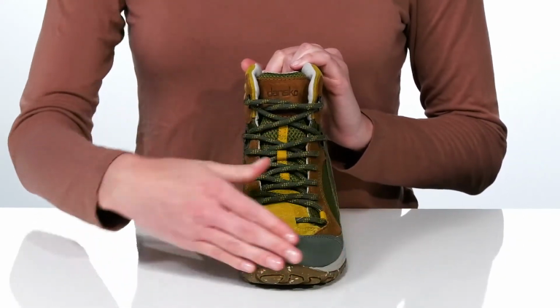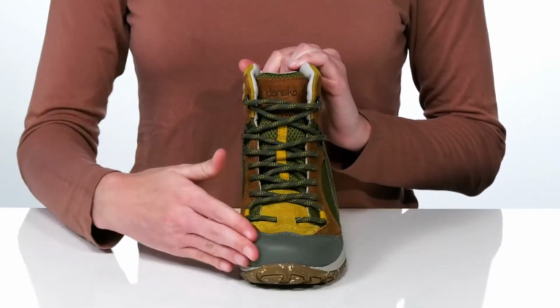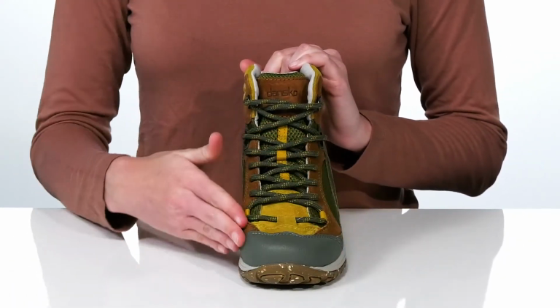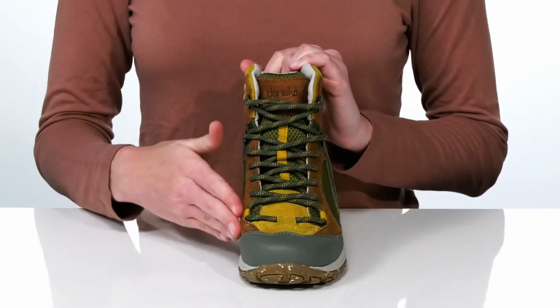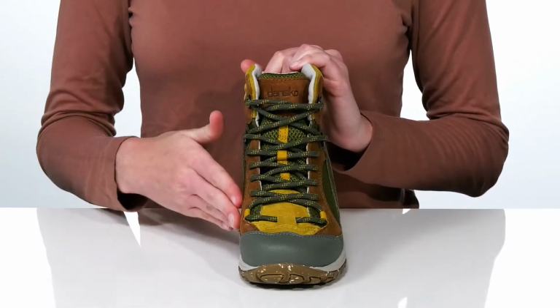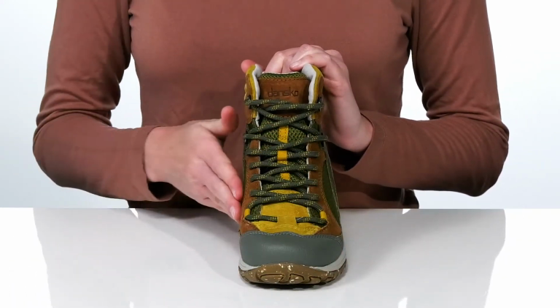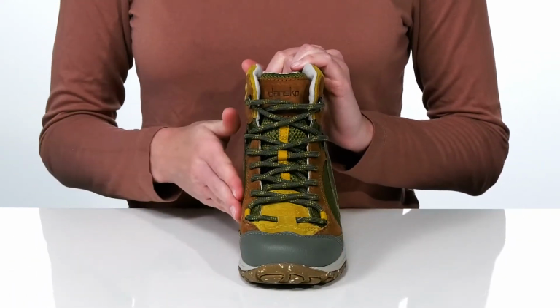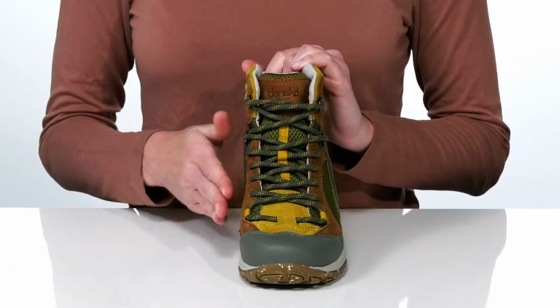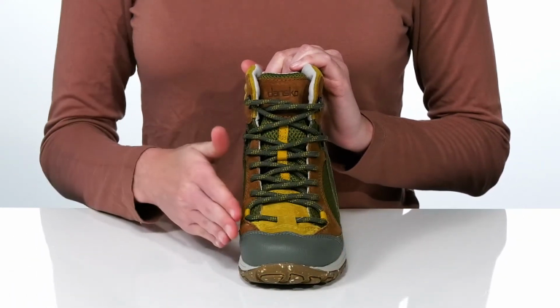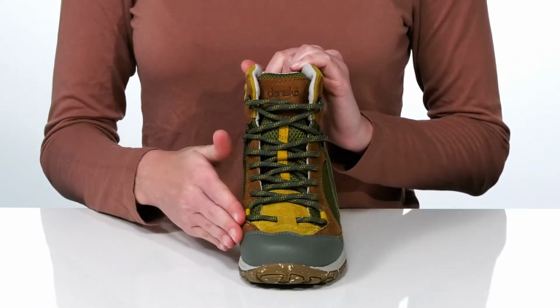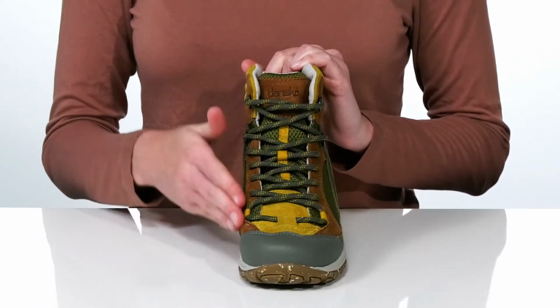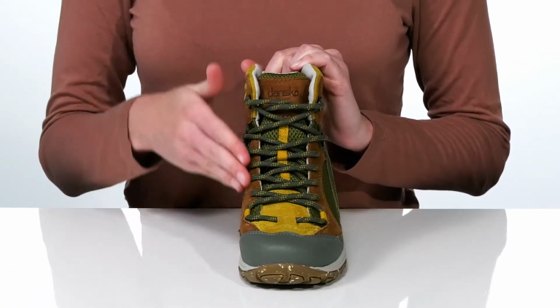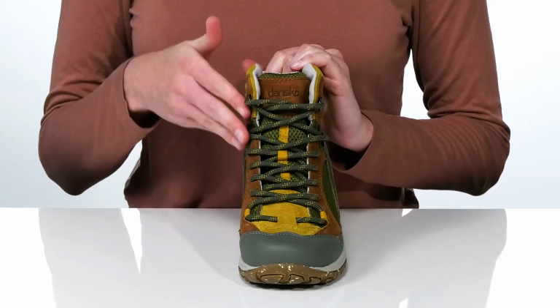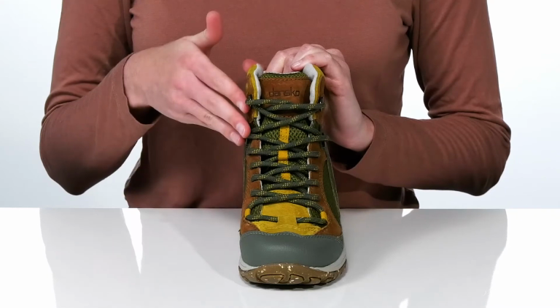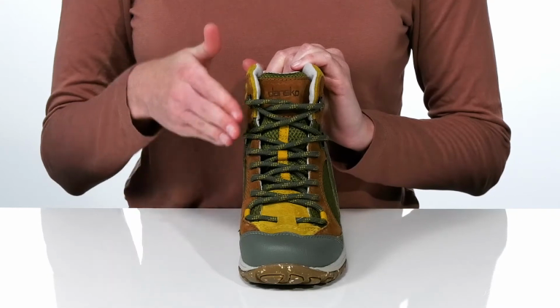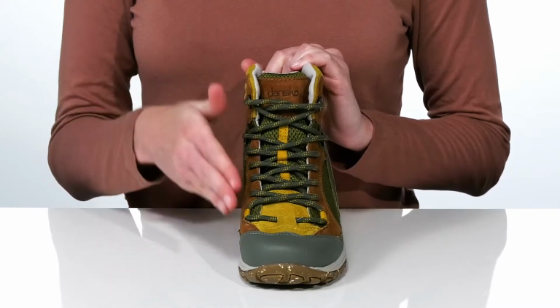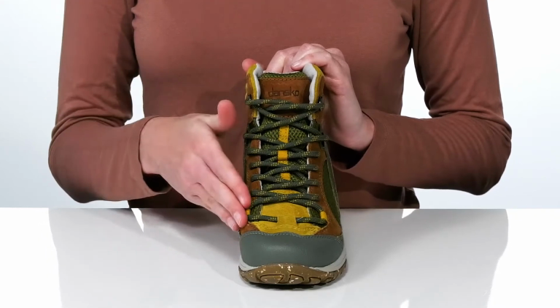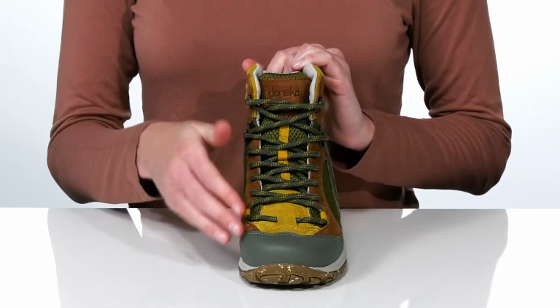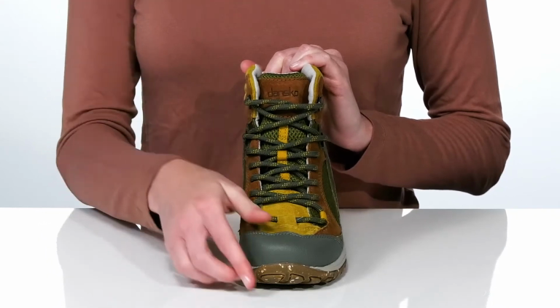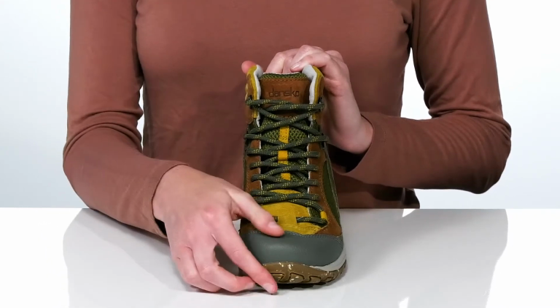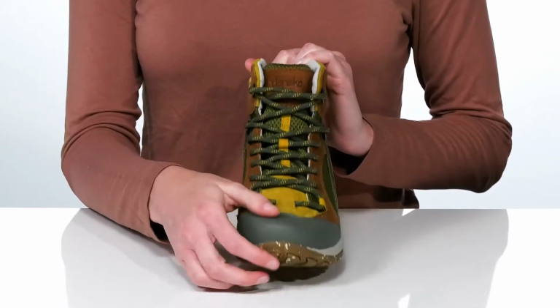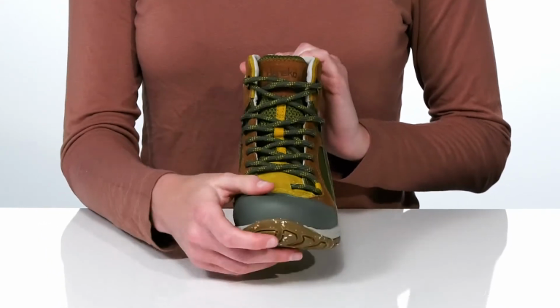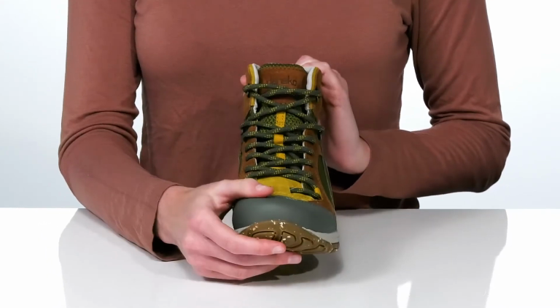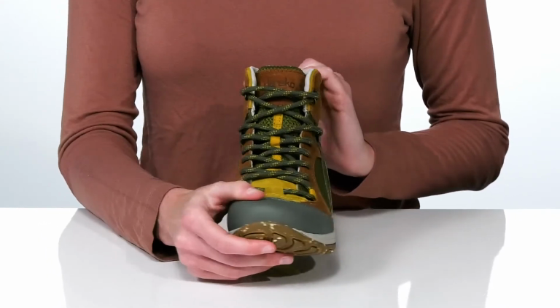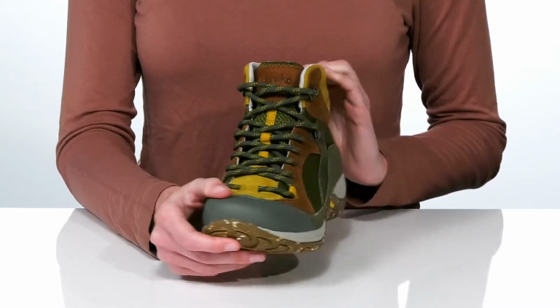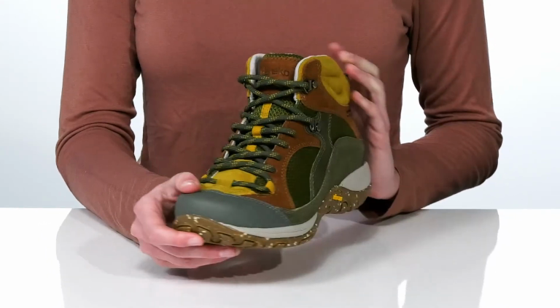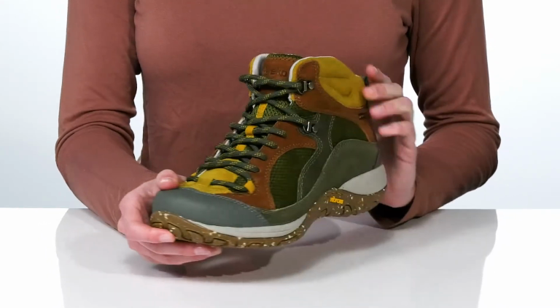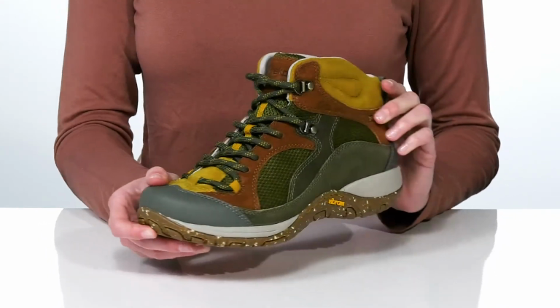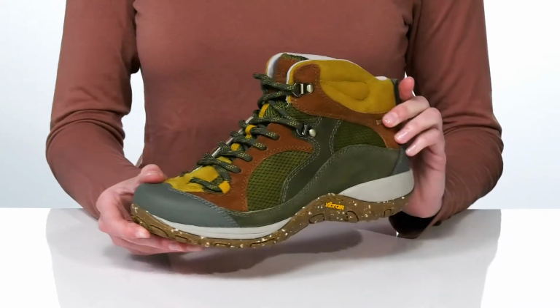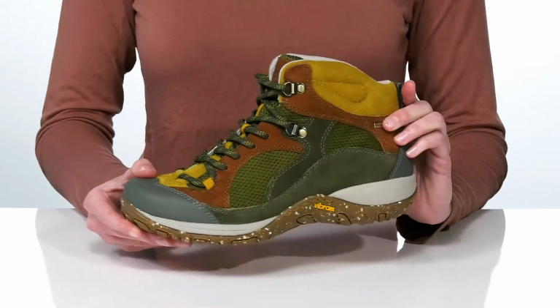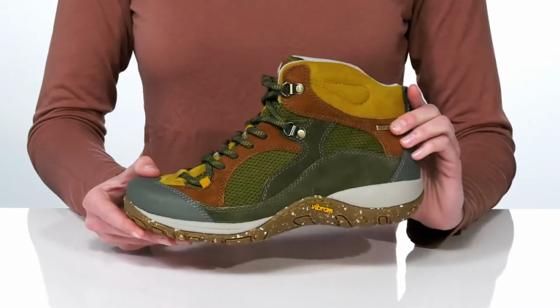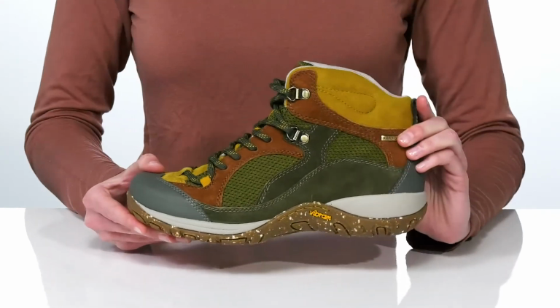There are synthetic overlays for added durability and a functional lace-up closure so you can really lock in your fit.